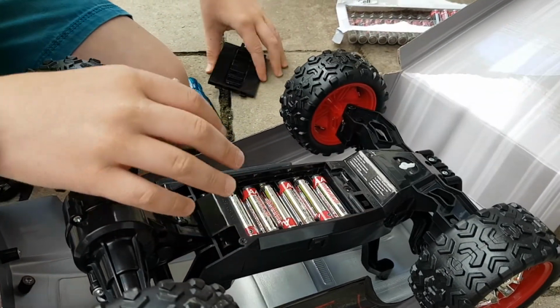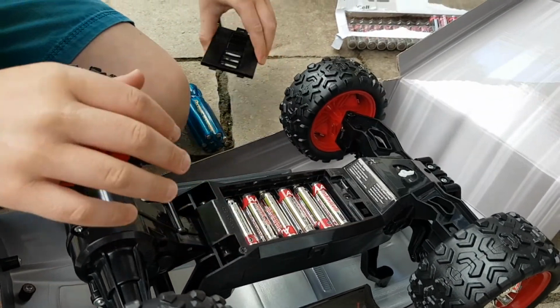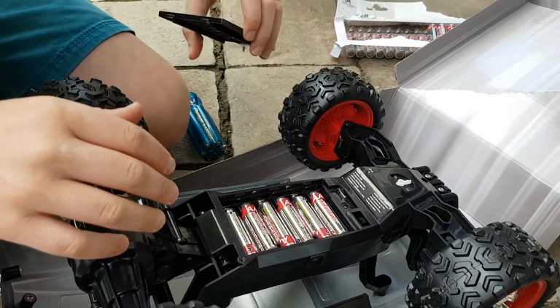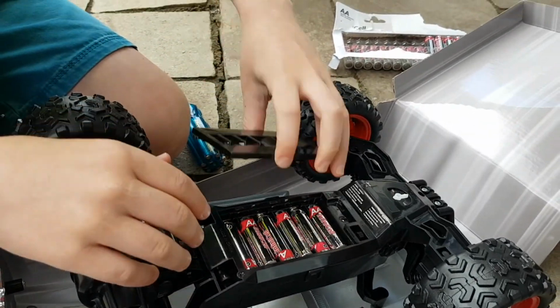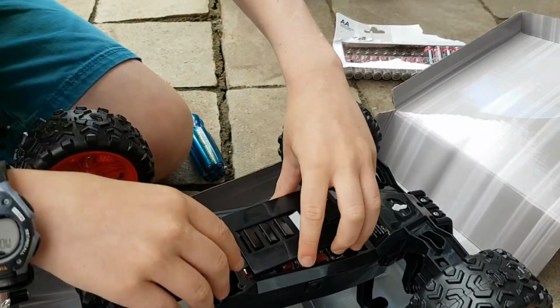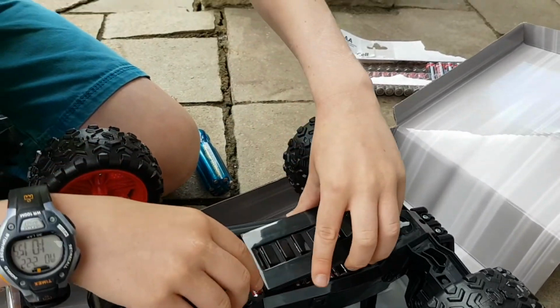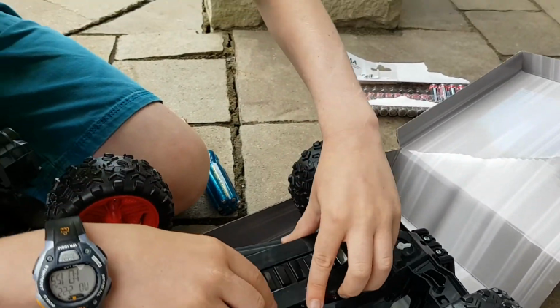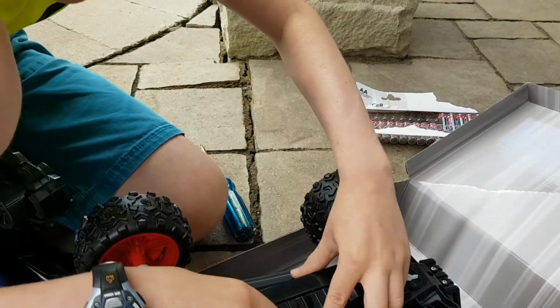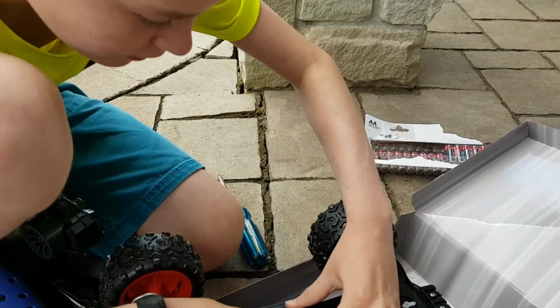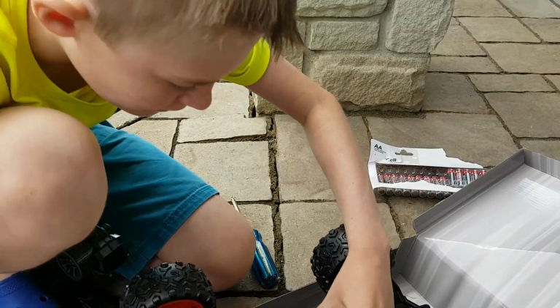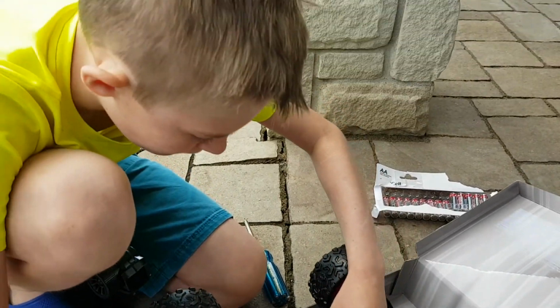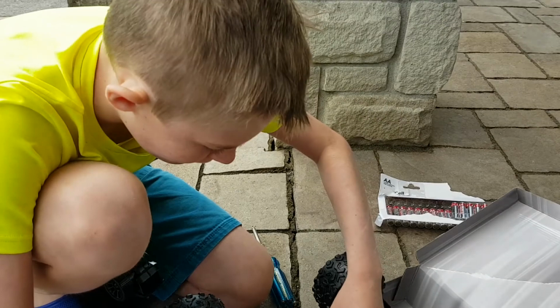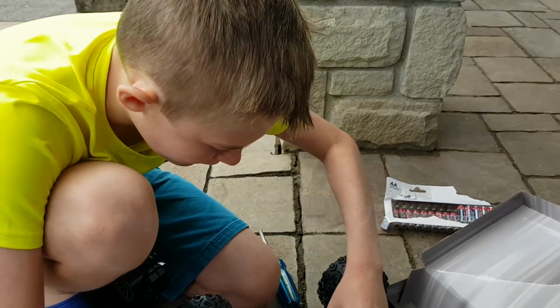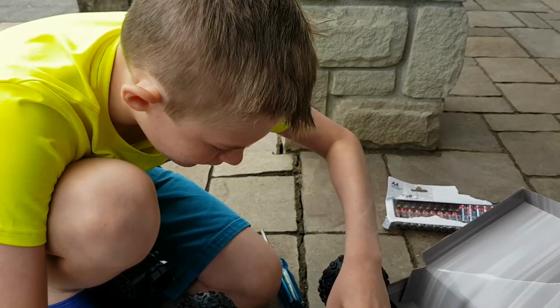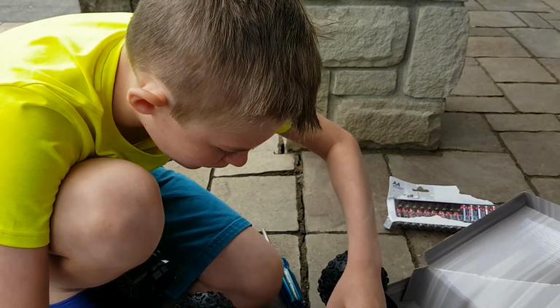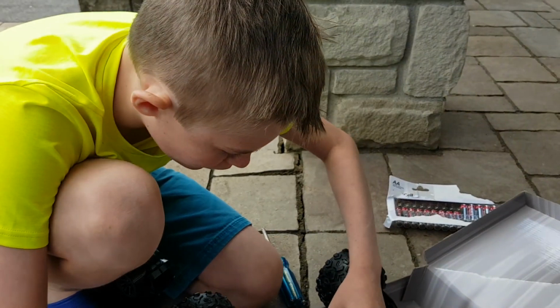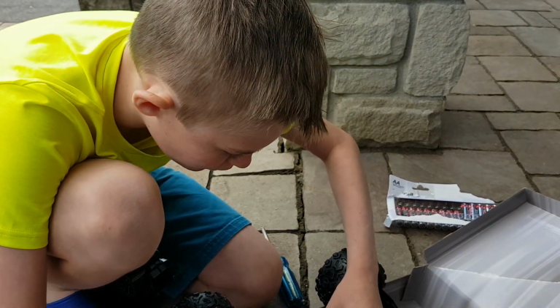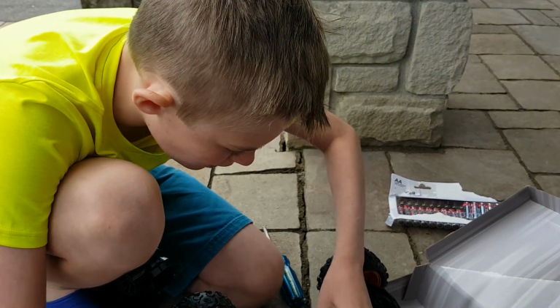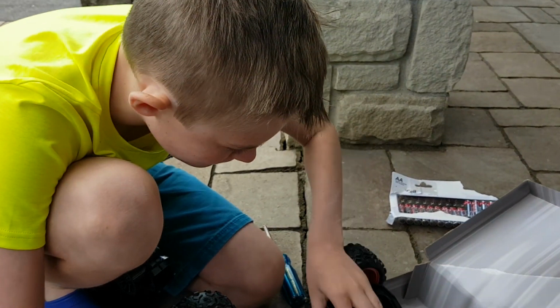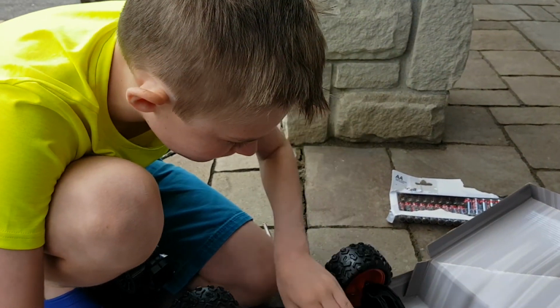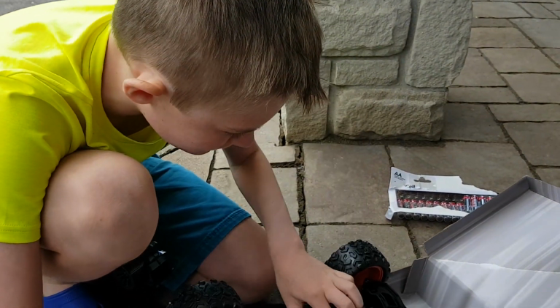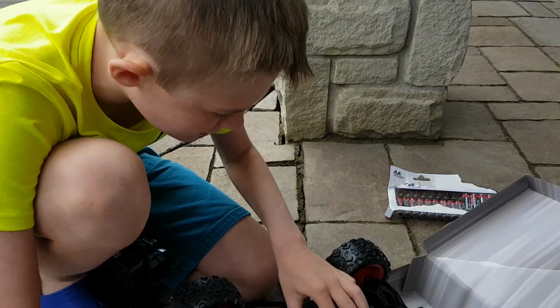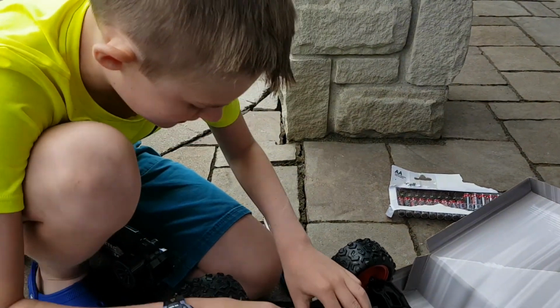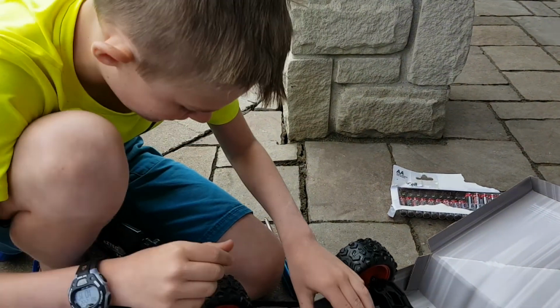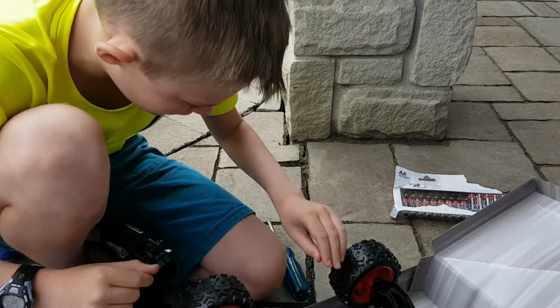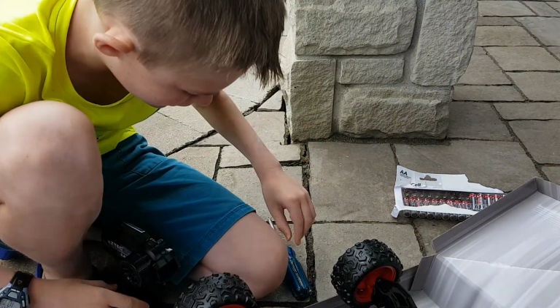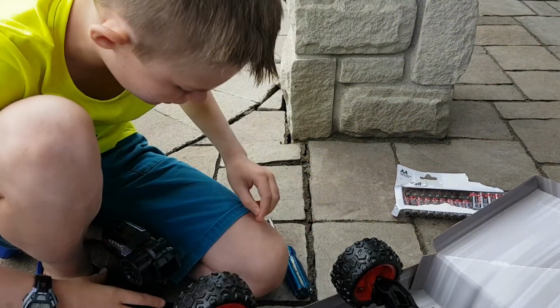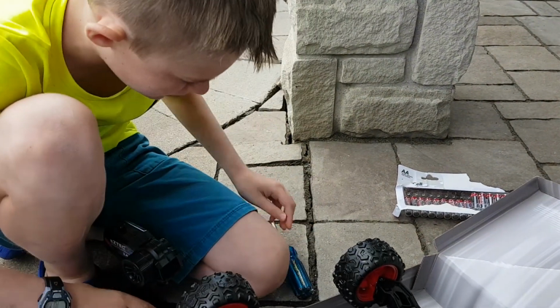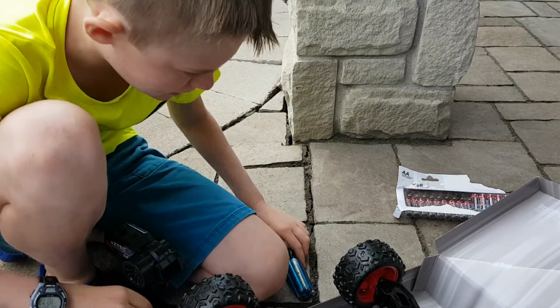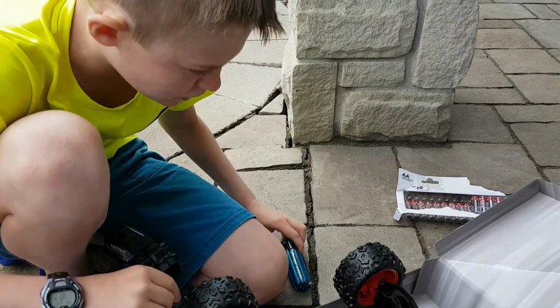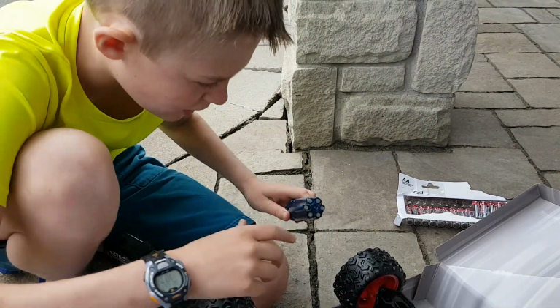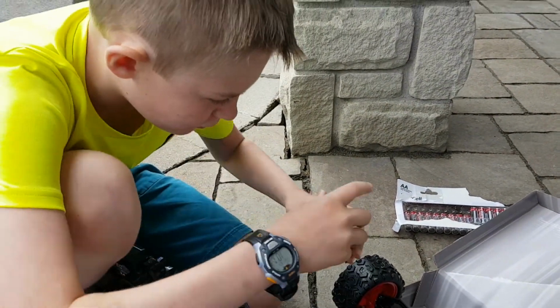Let's put them in, screw it up, and then we'll start the test drive.